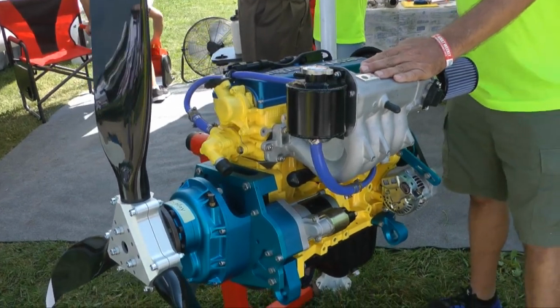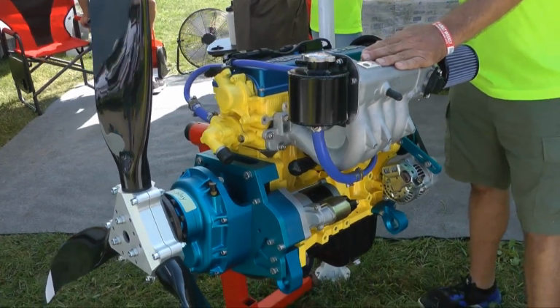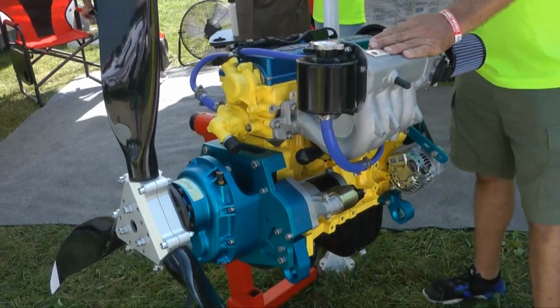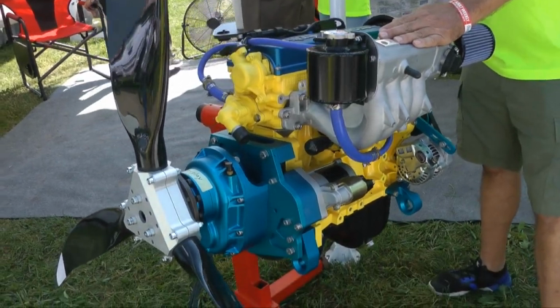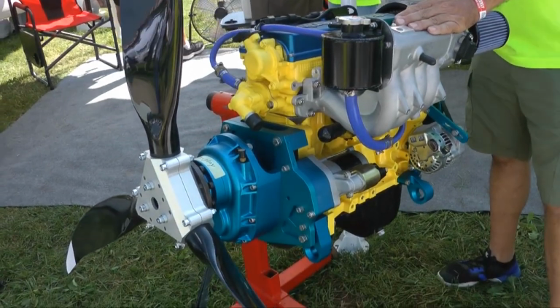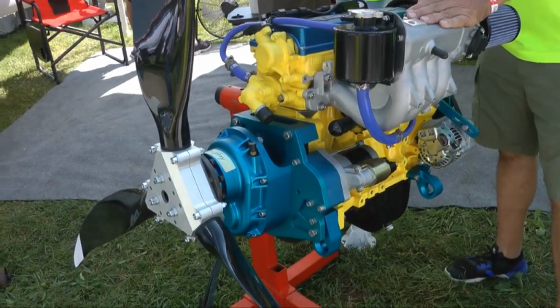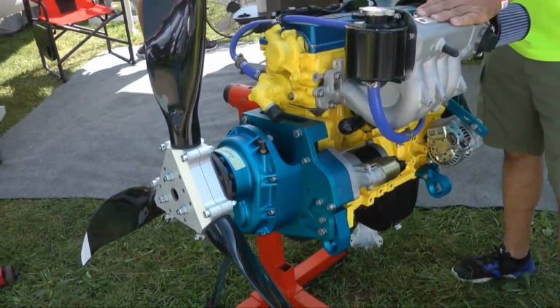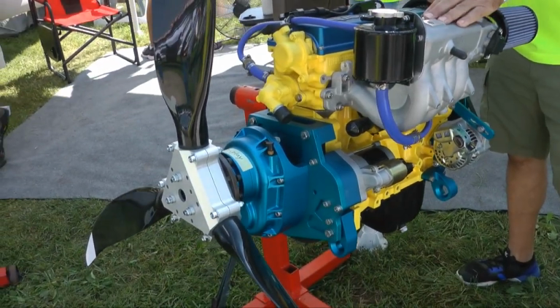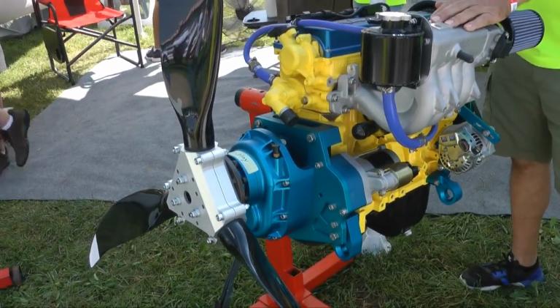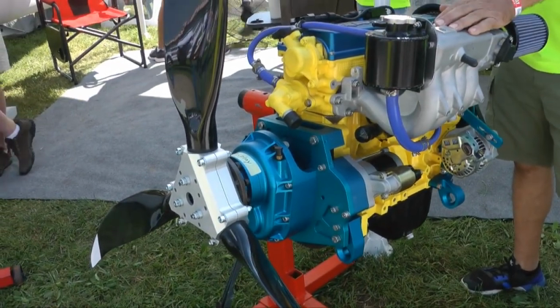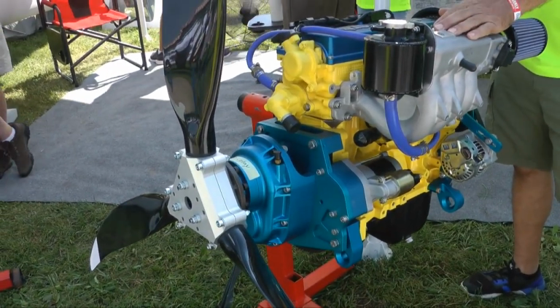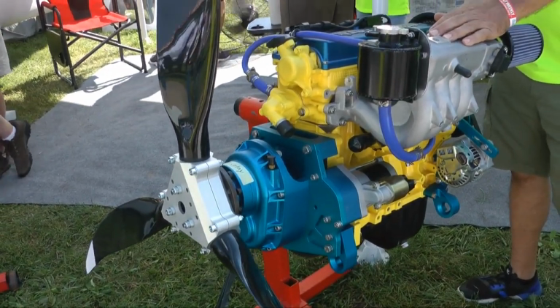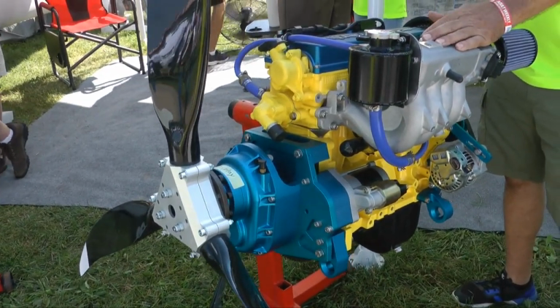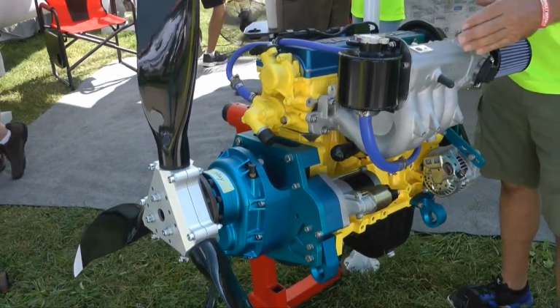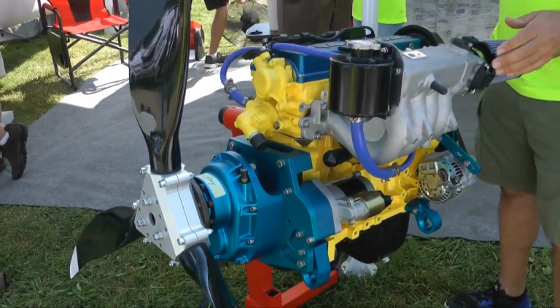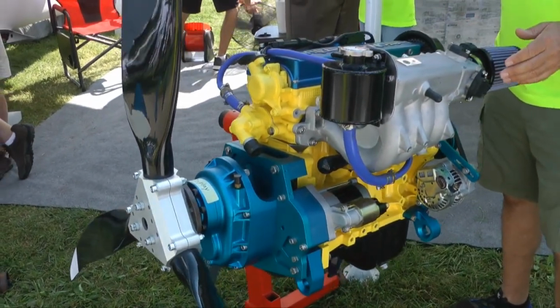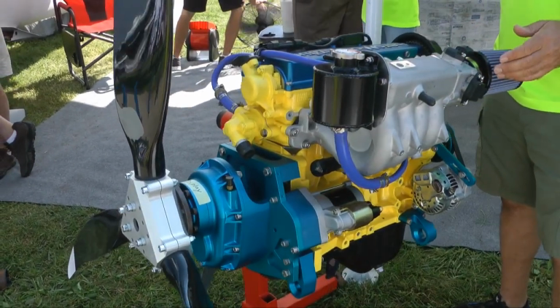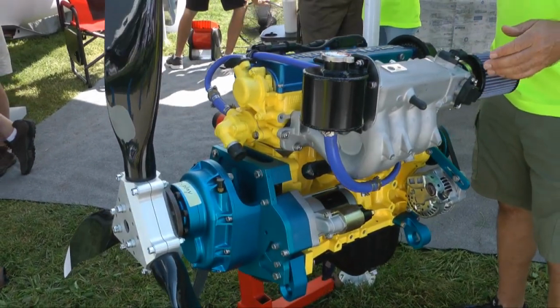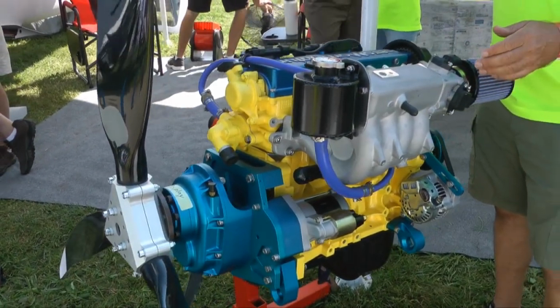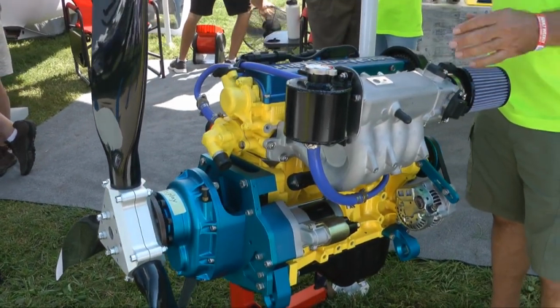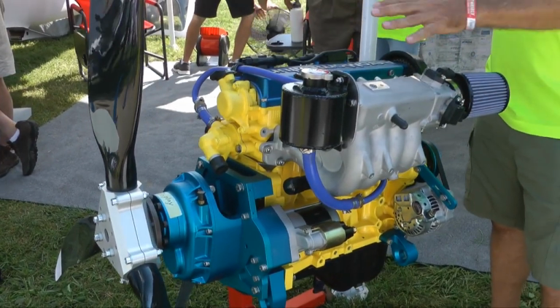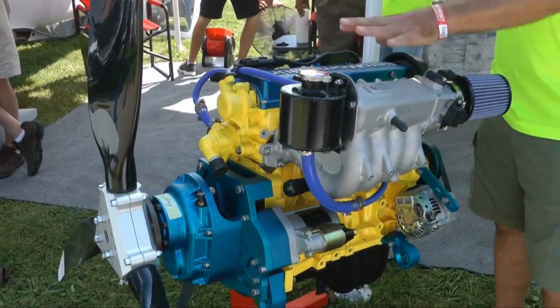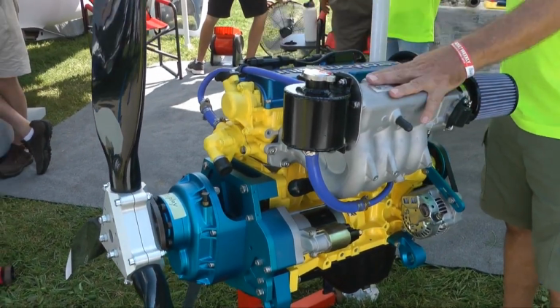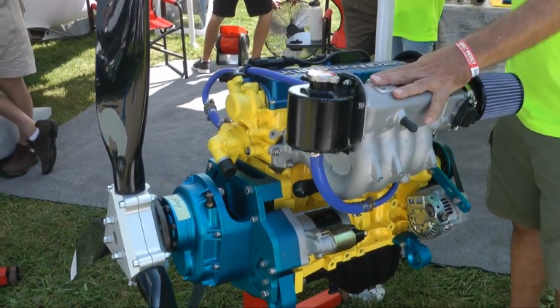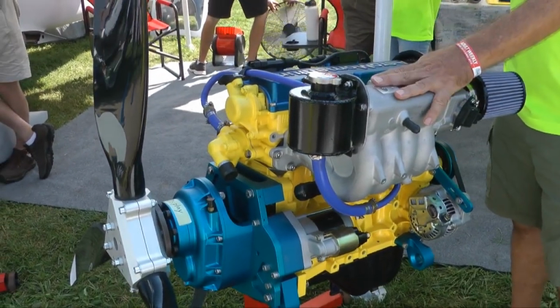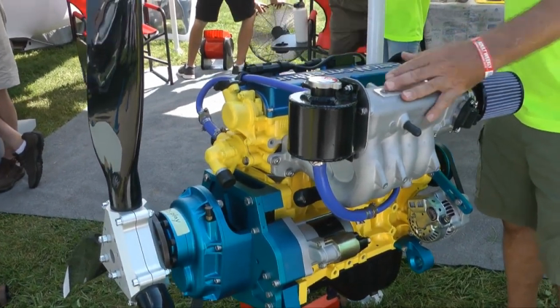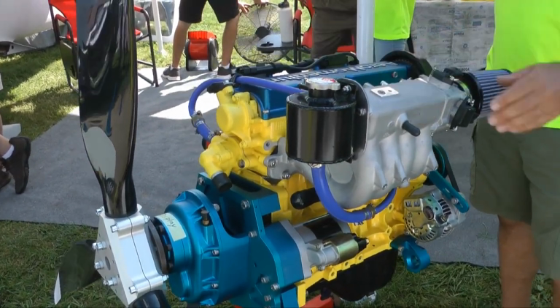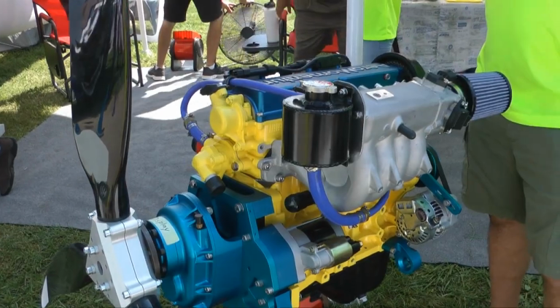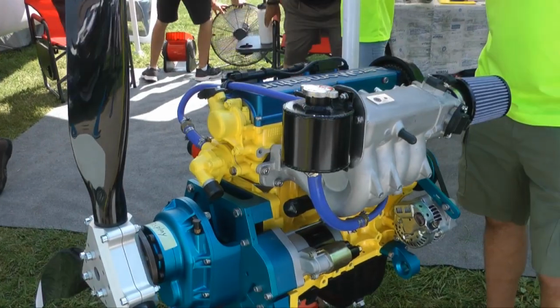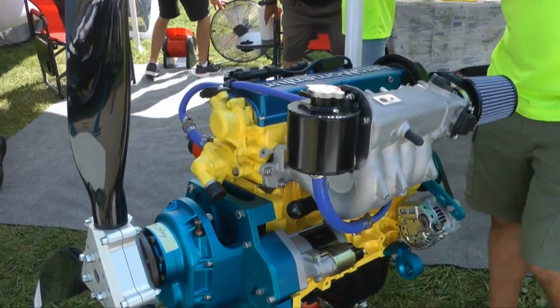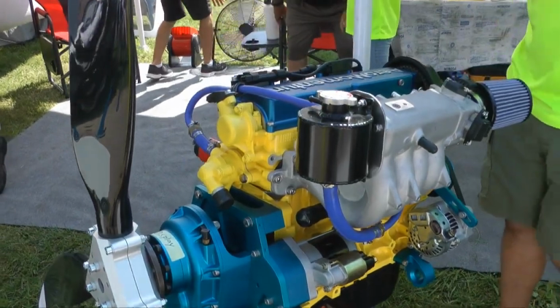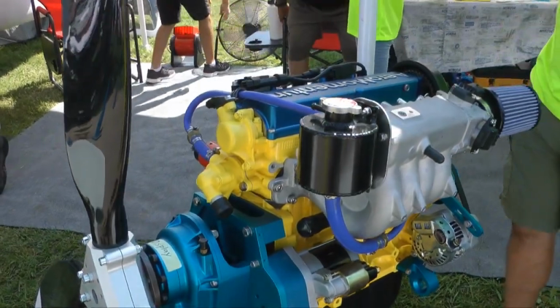It's about 170 pounds, and we do an upright or a low profile.